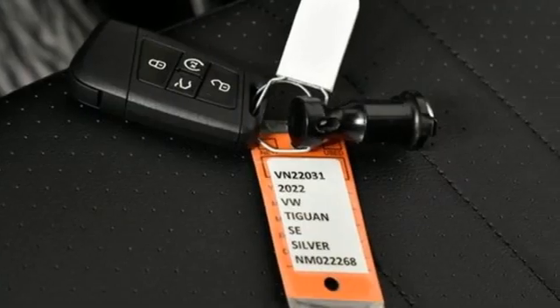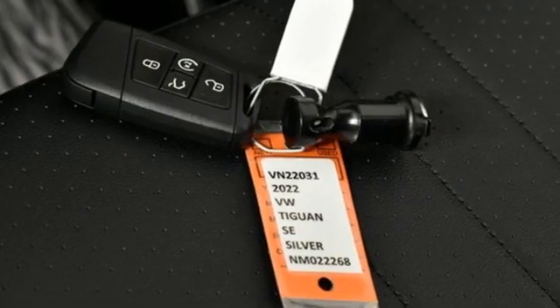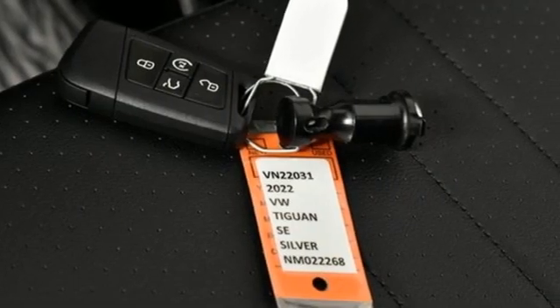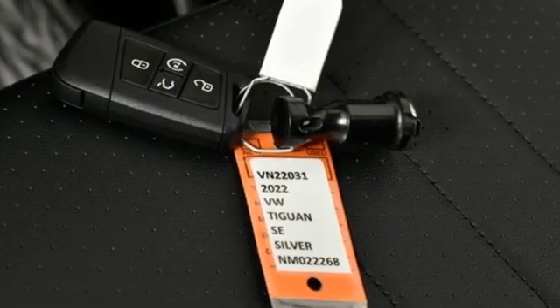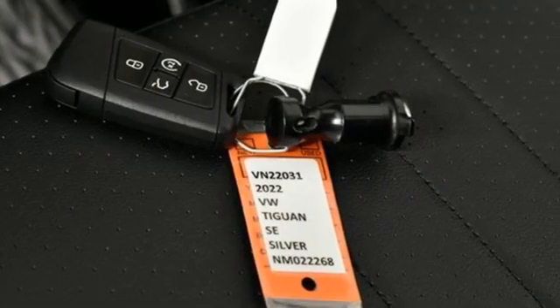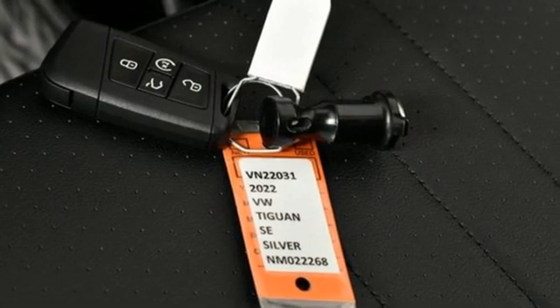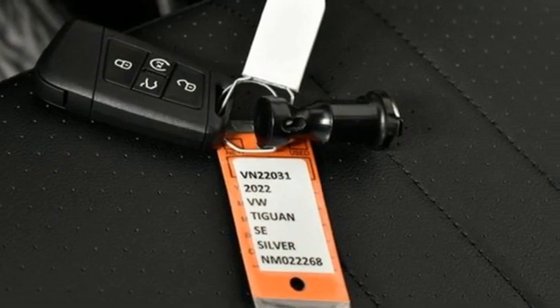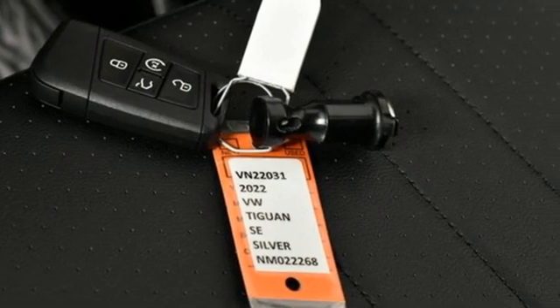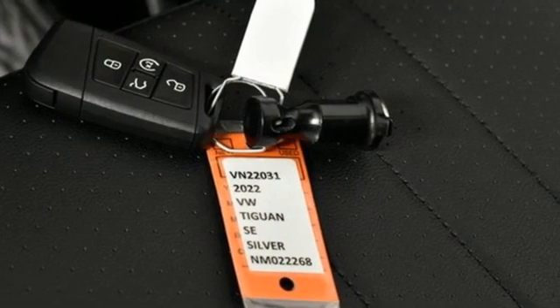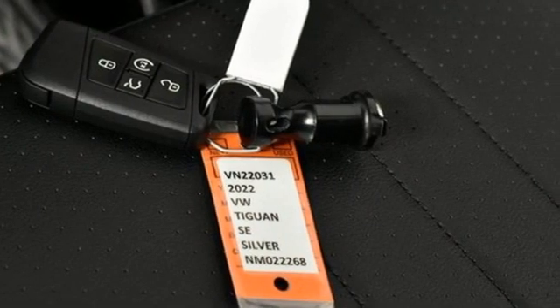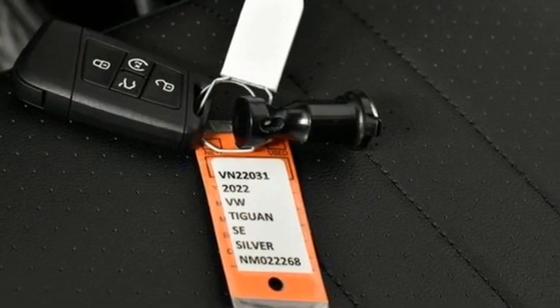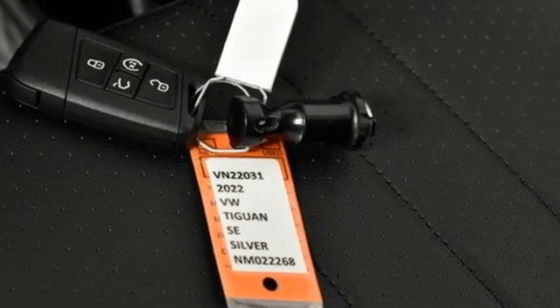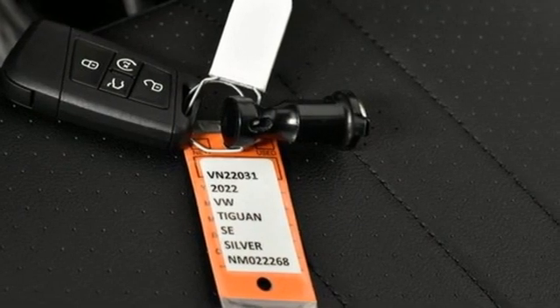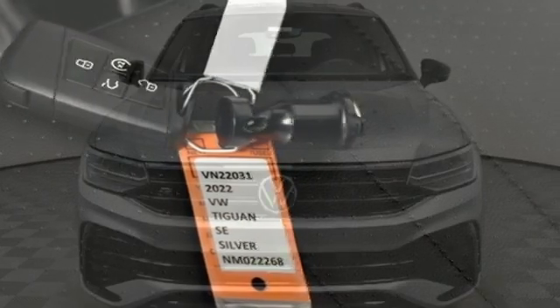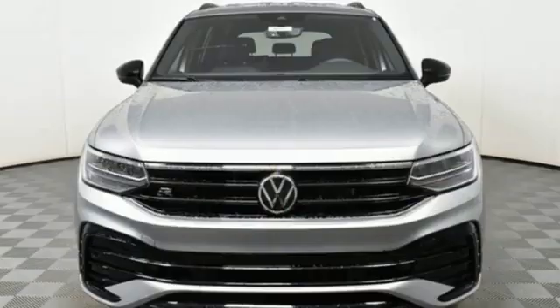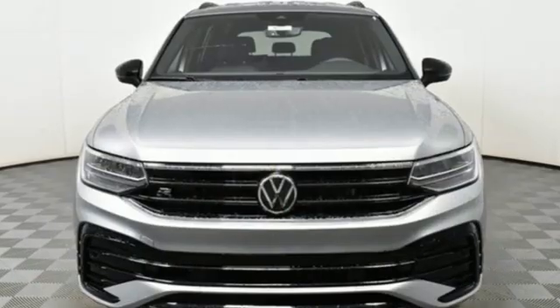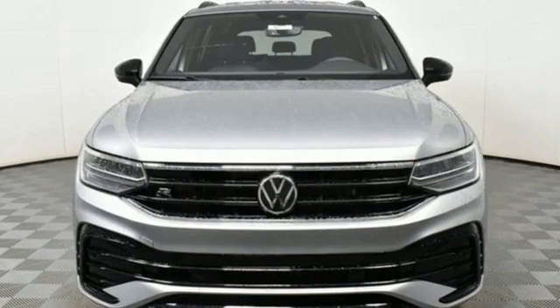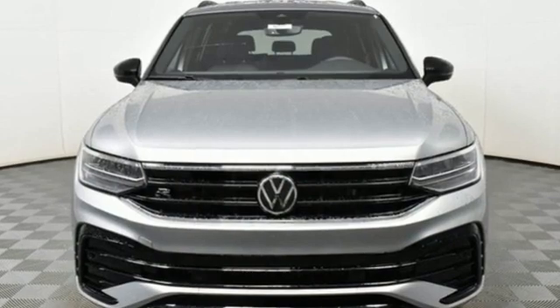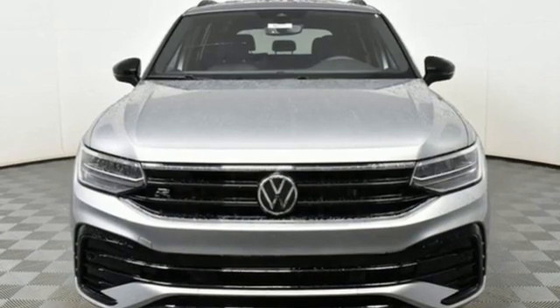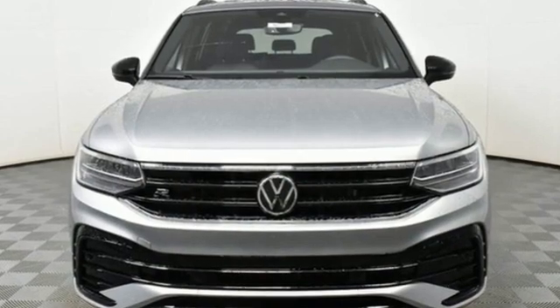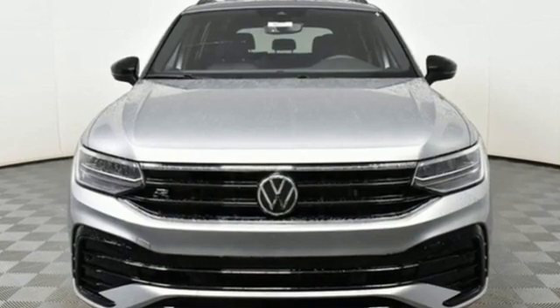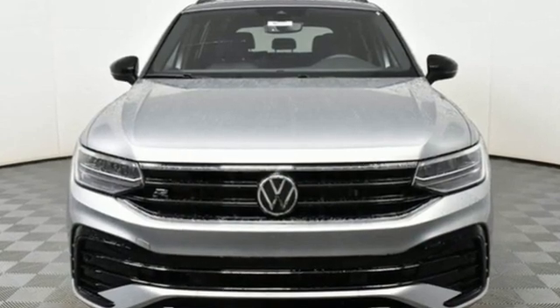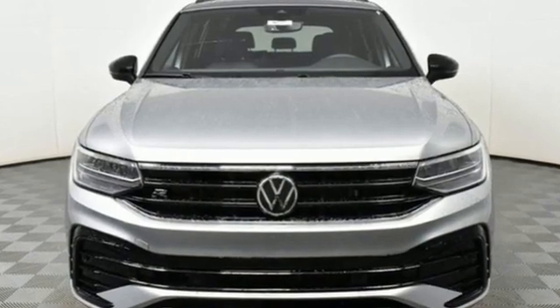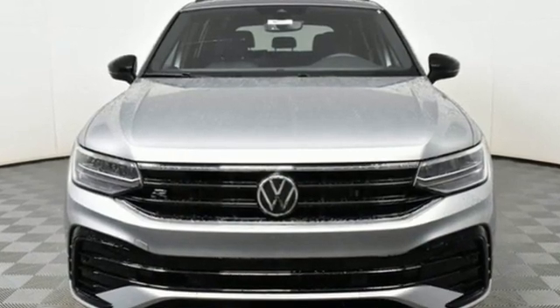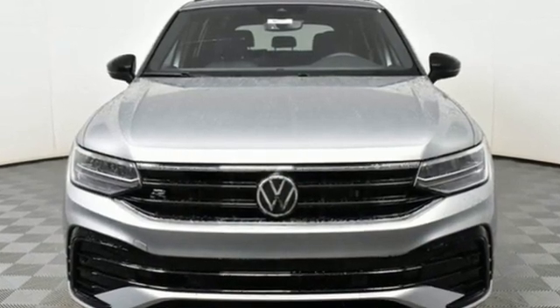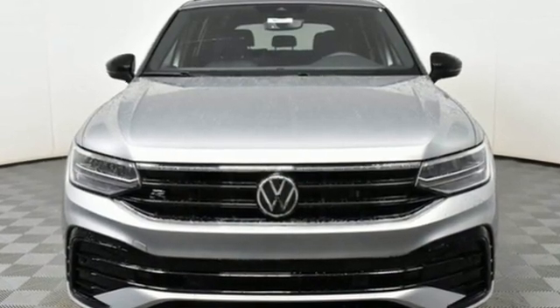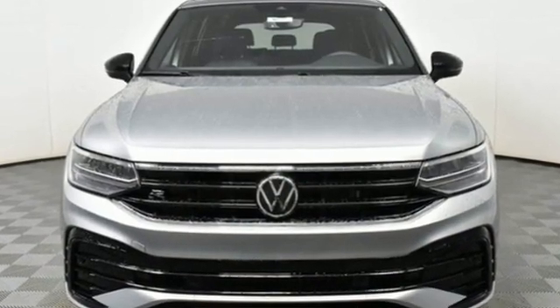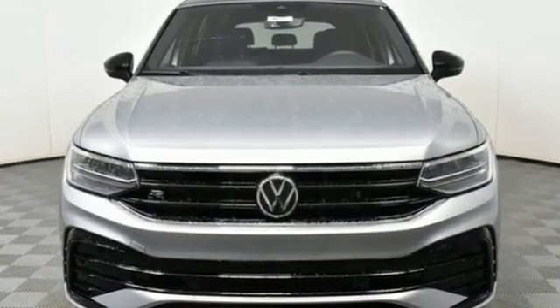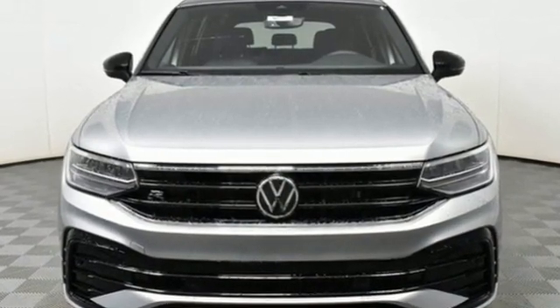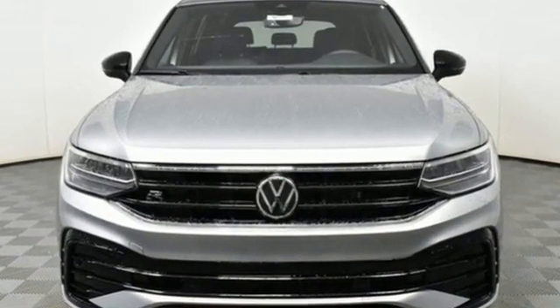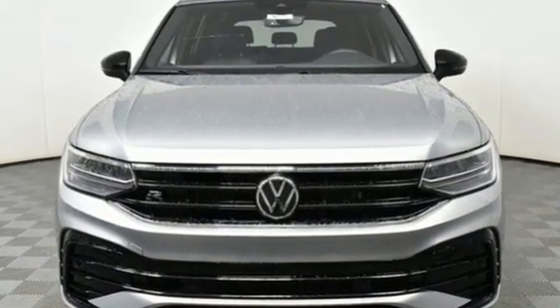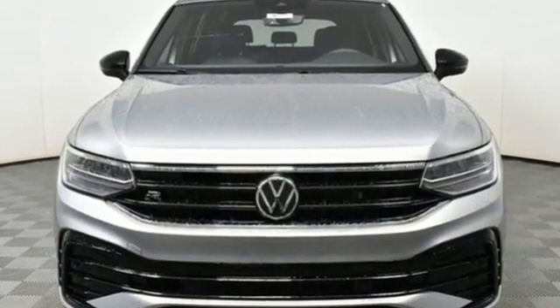Enjoy every drive in a Volkswagen. If you've been waiting for the perfect time for a test drive, the time is now. Experience it today.